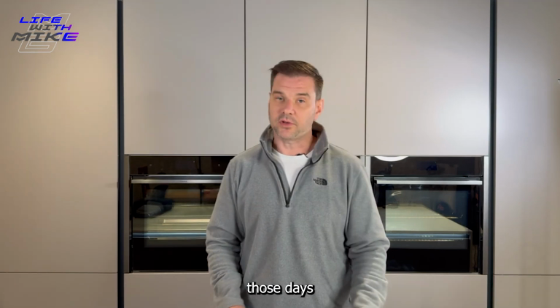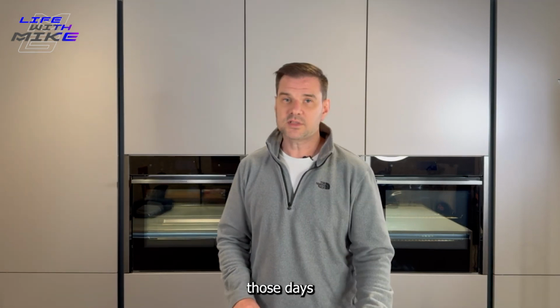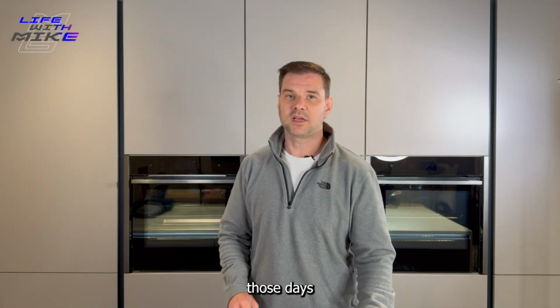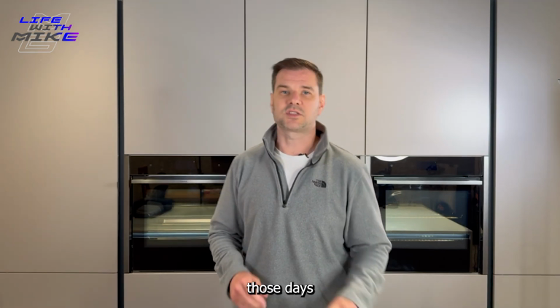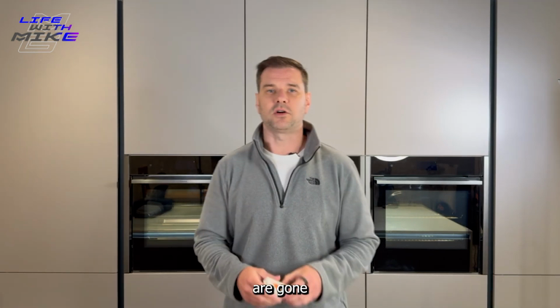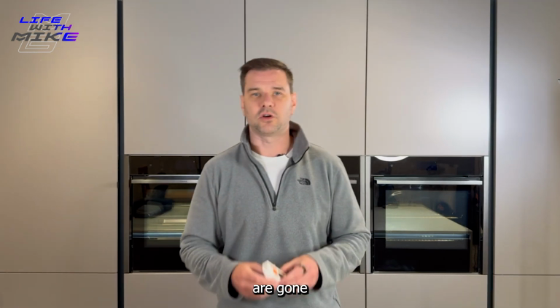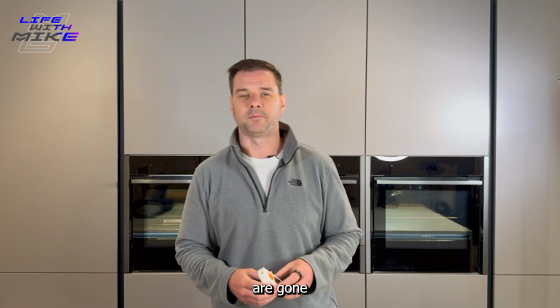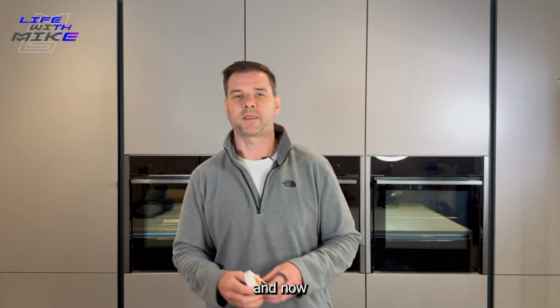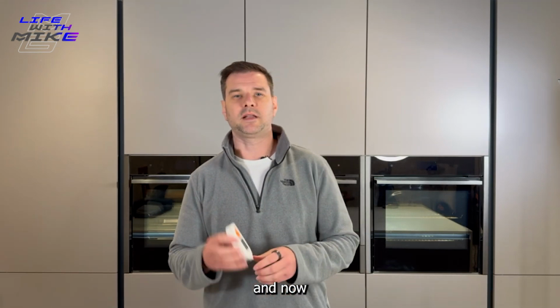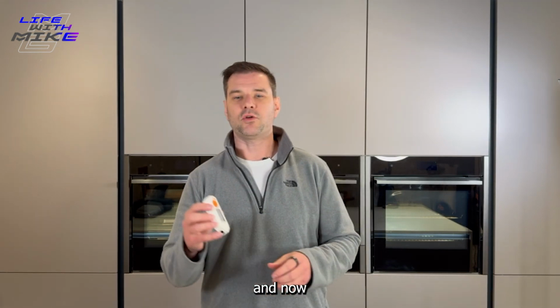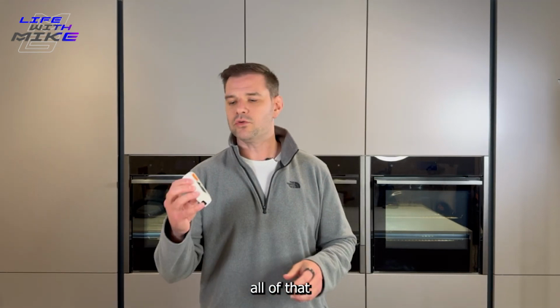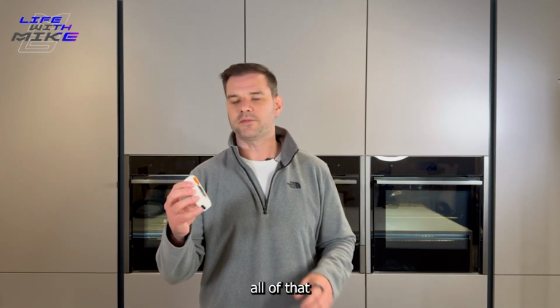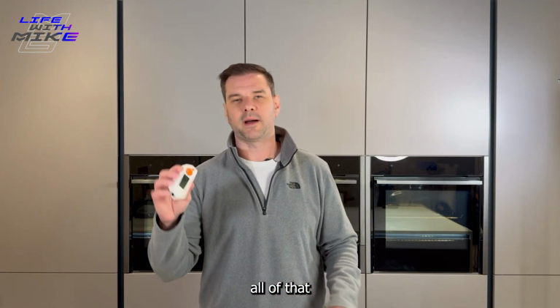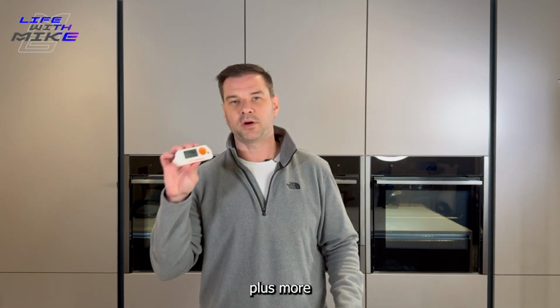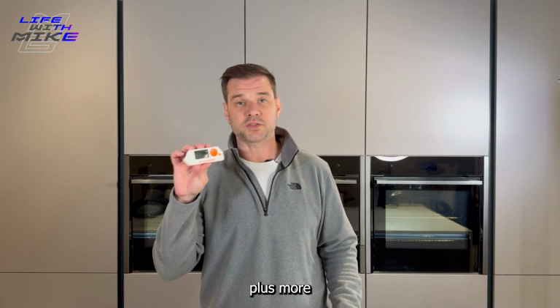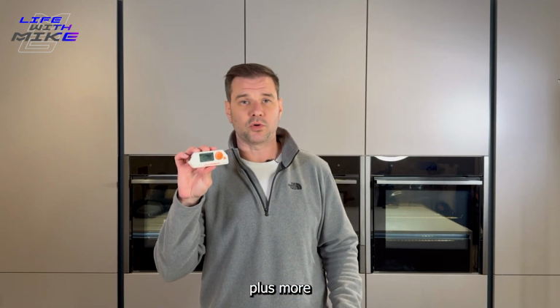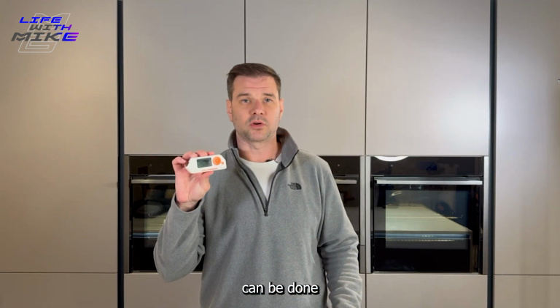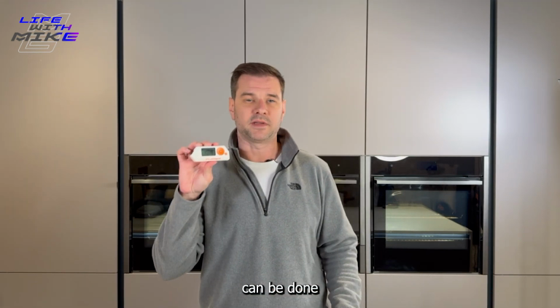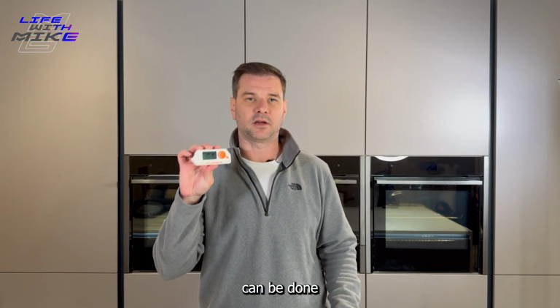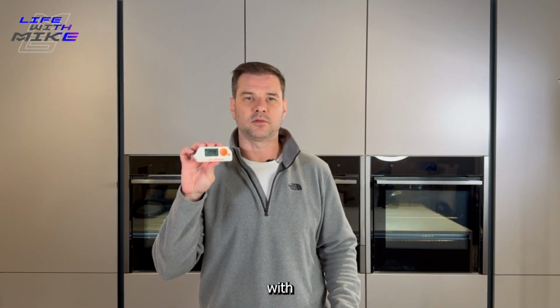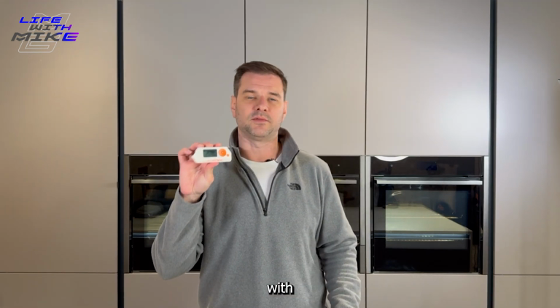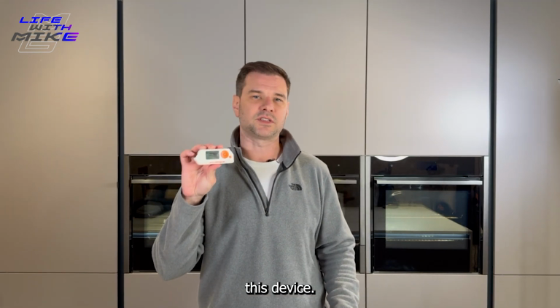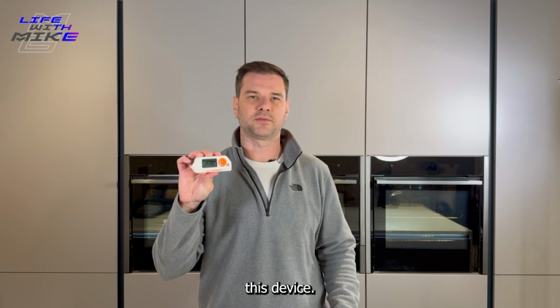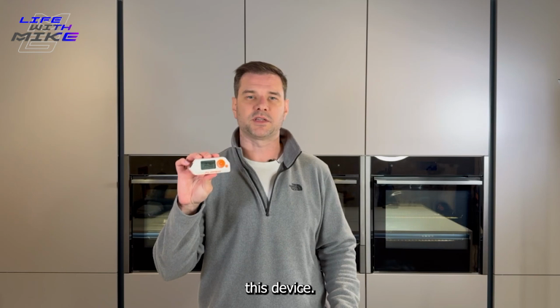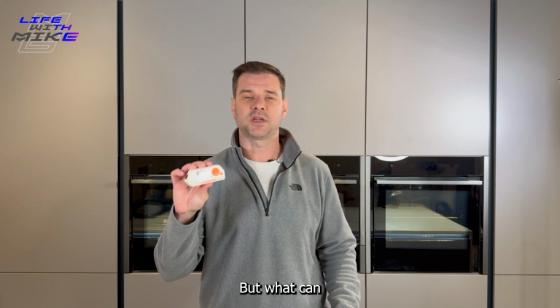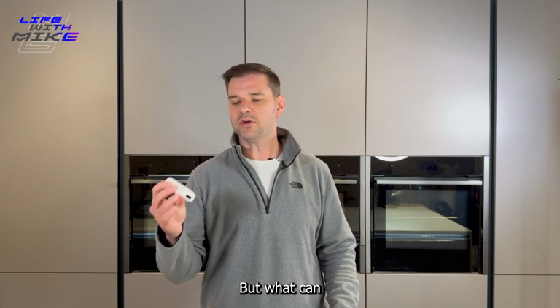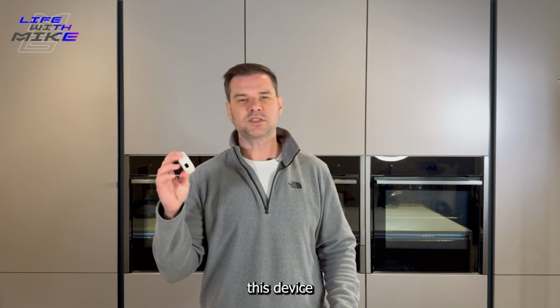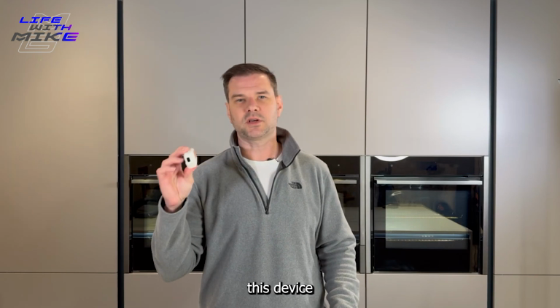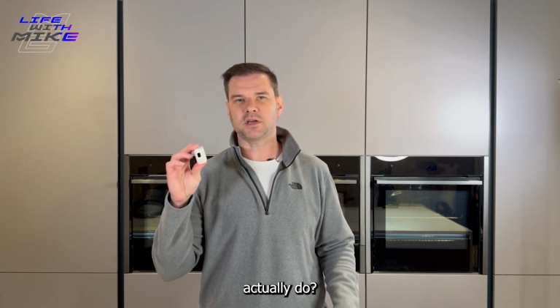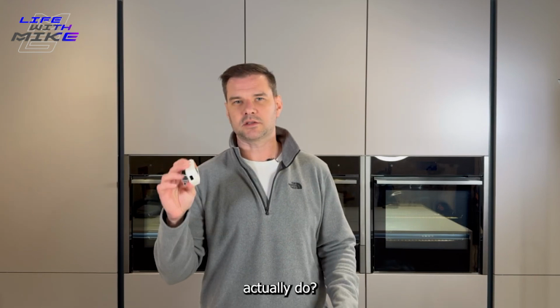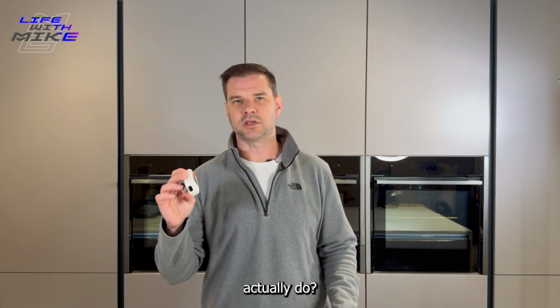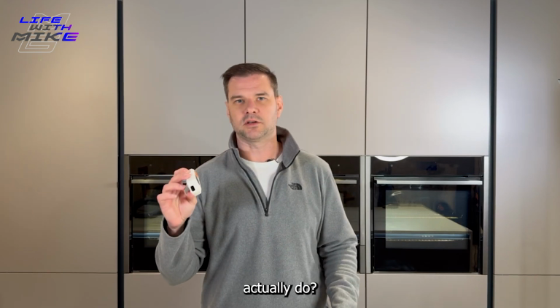But those days are gone and now all of that plus more can be done with this device. So what can this device actually do?